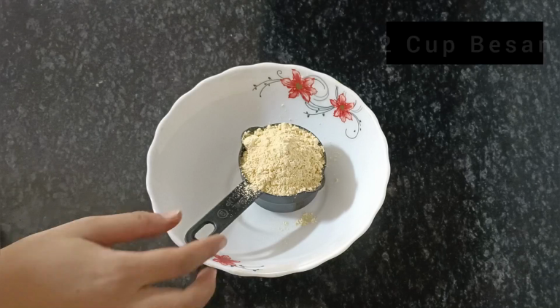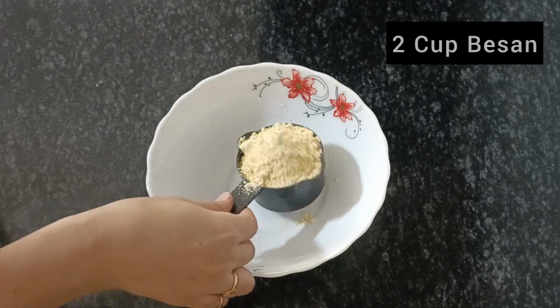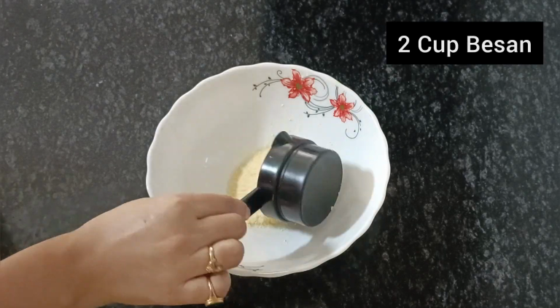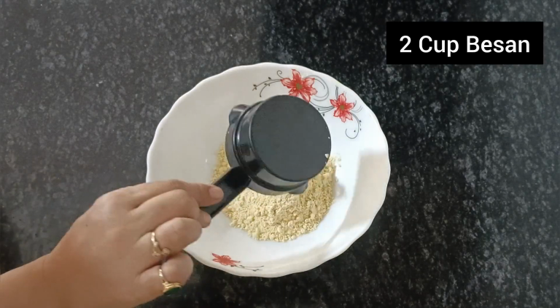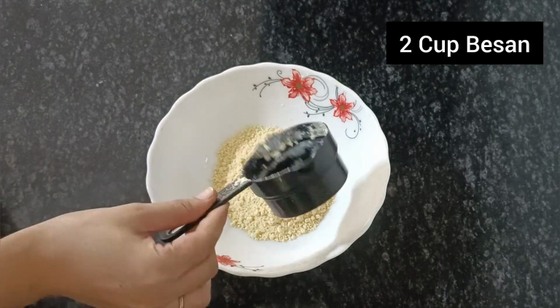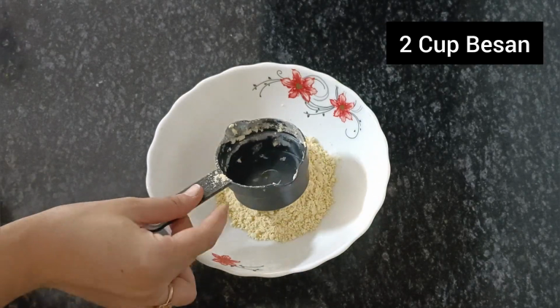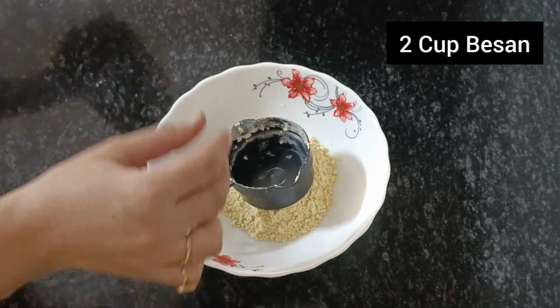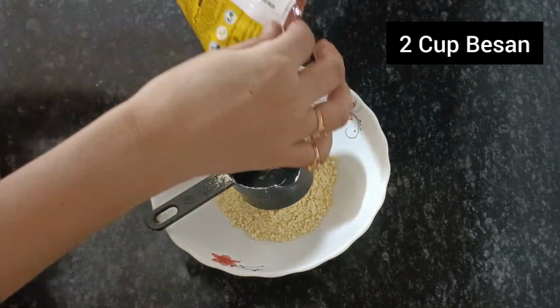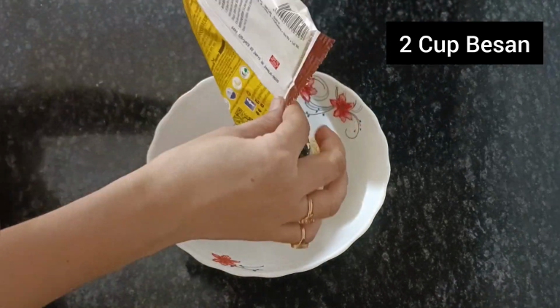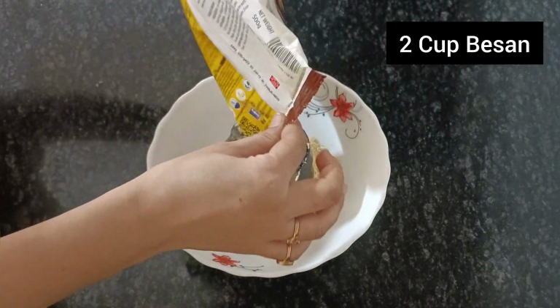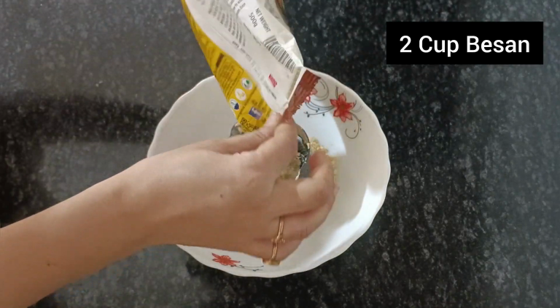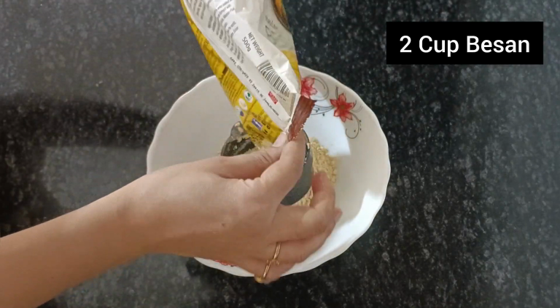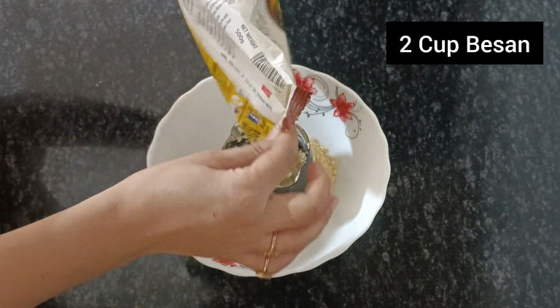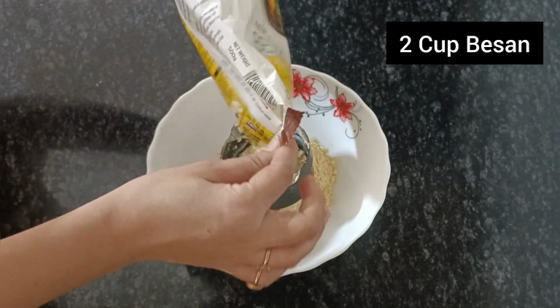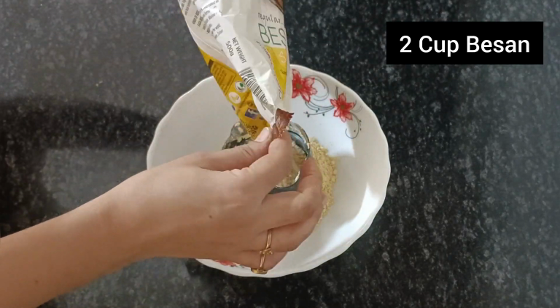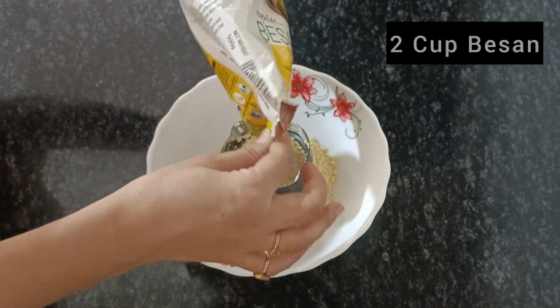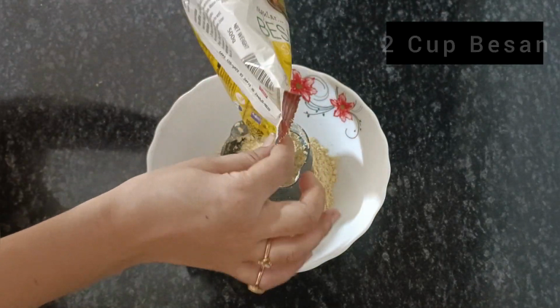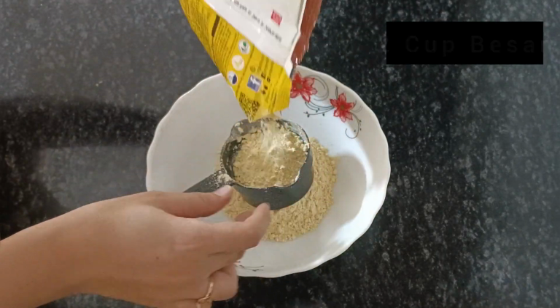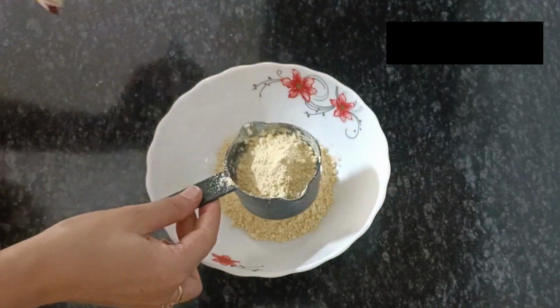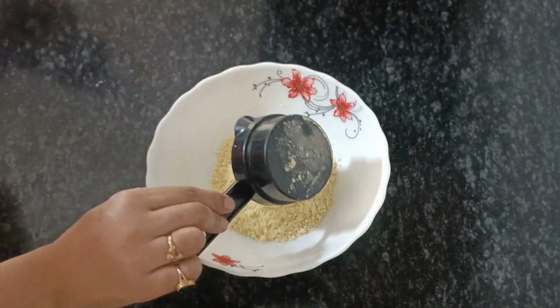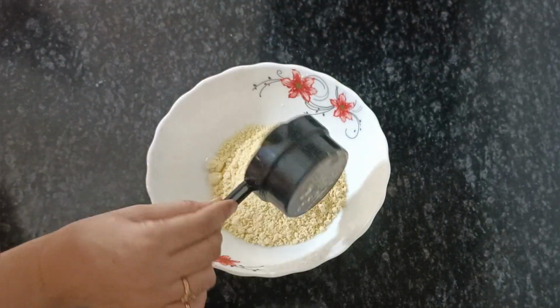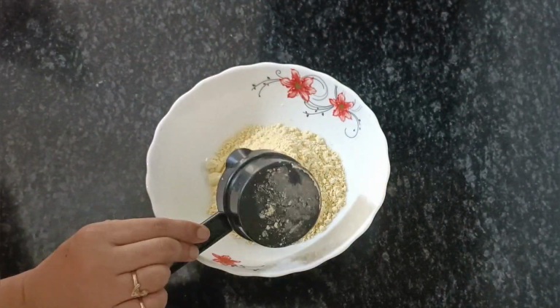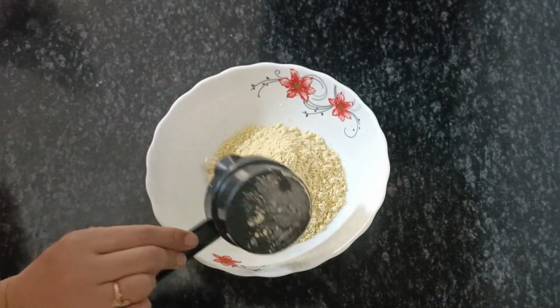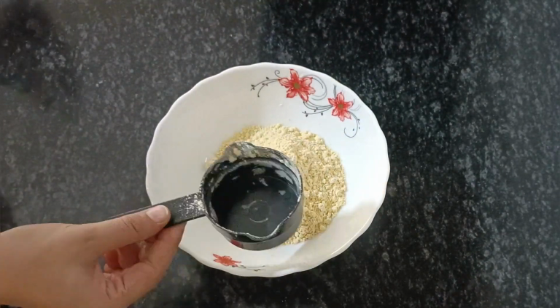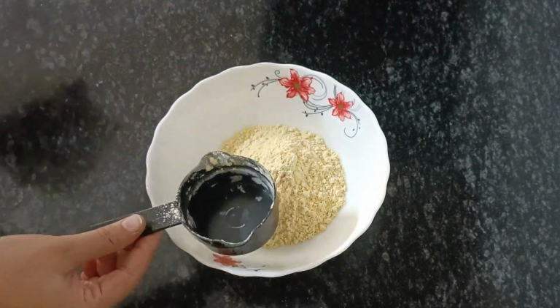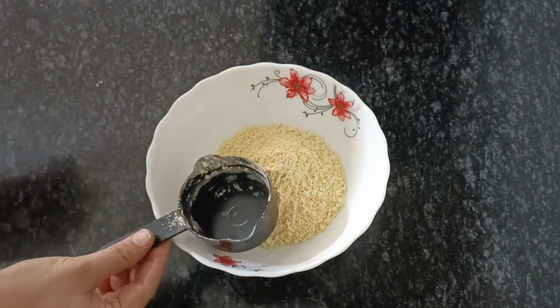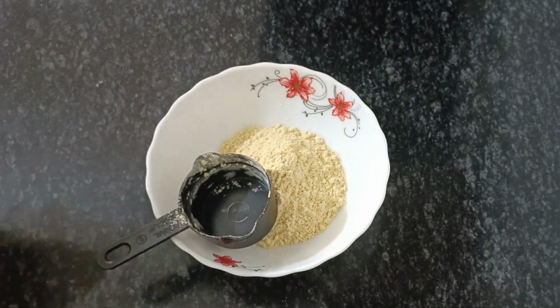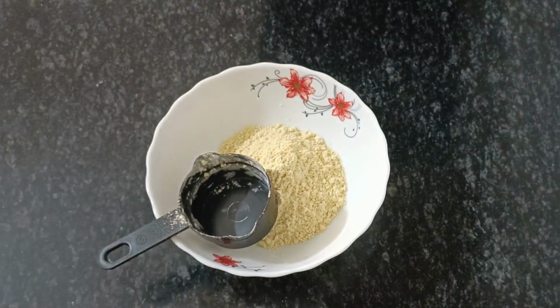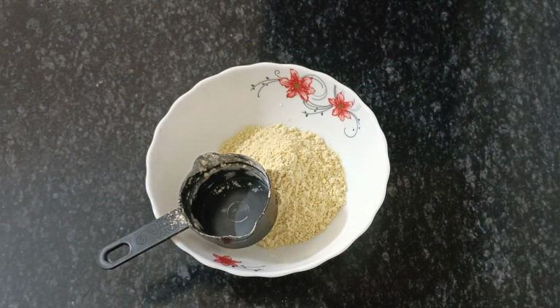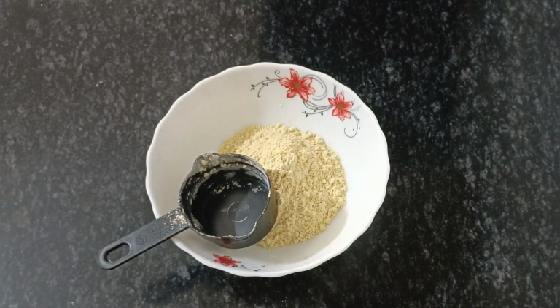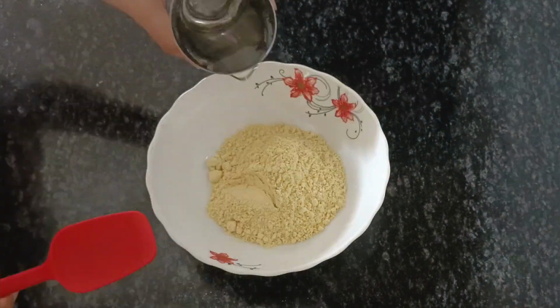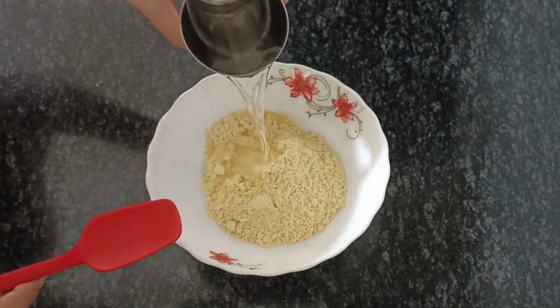Hello friends, welcome back to my channel. In today's video, I will tell you the breakfast recipe.